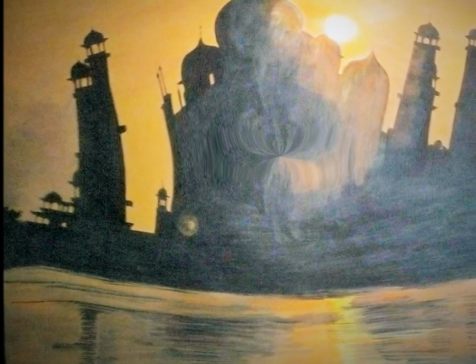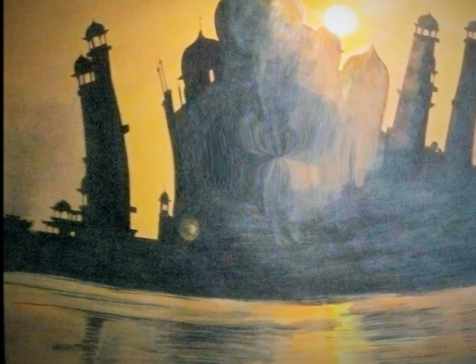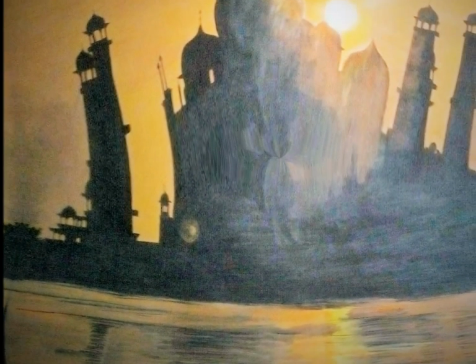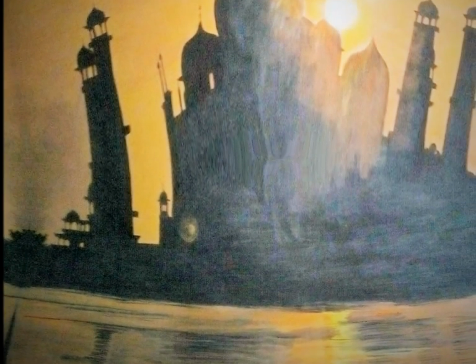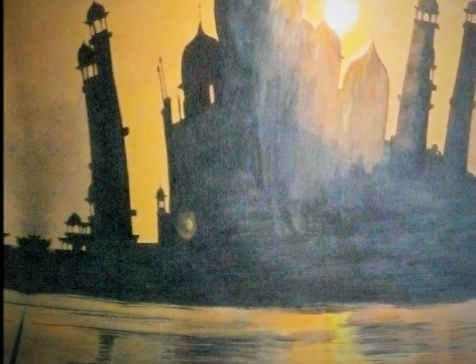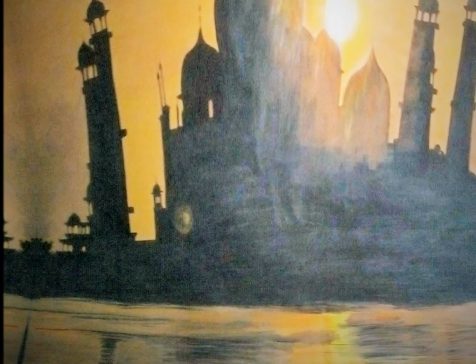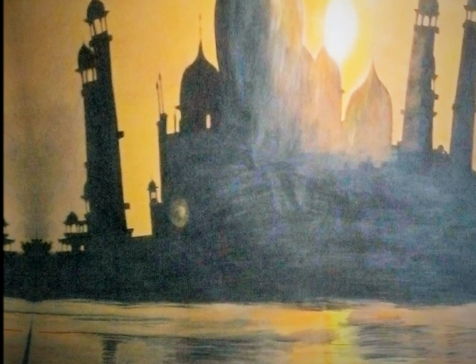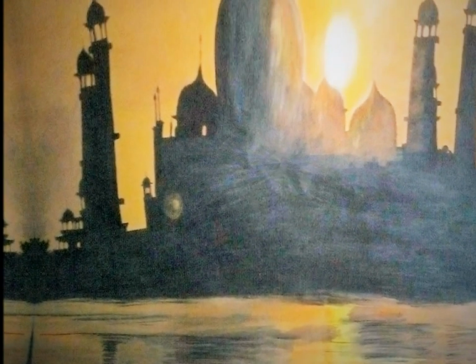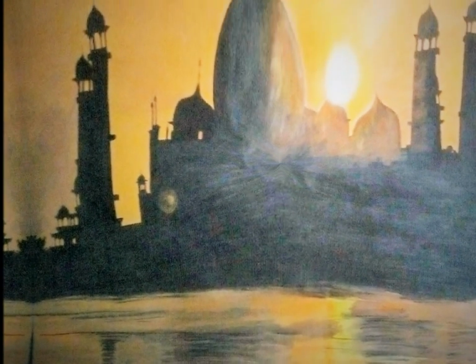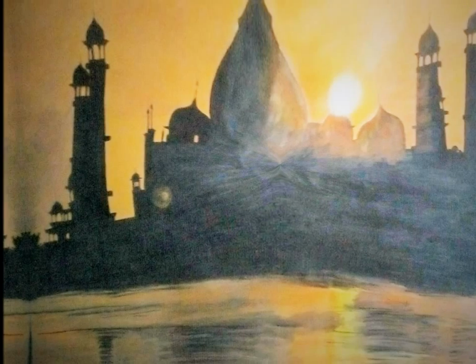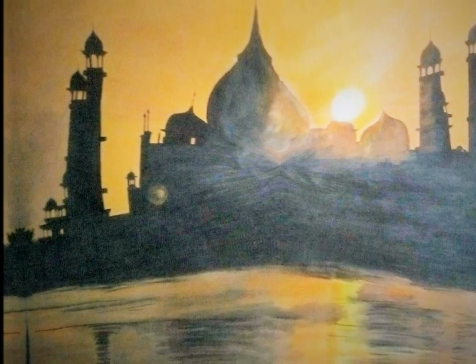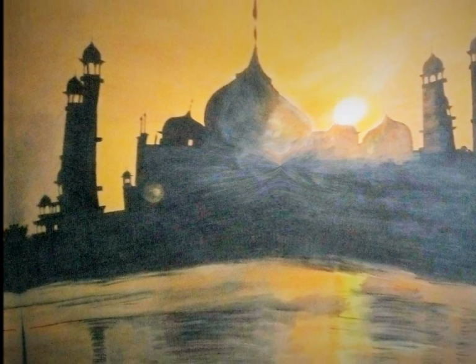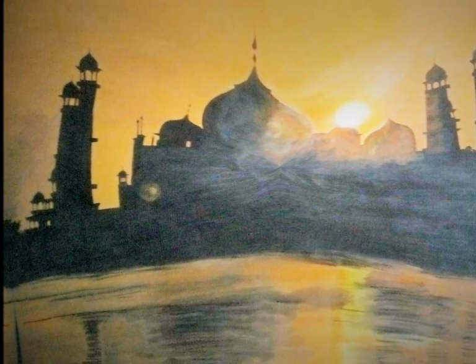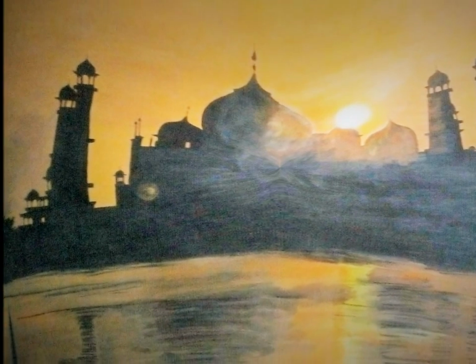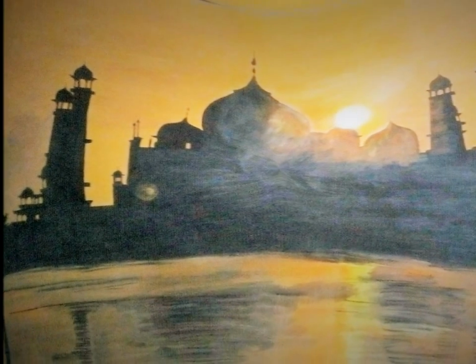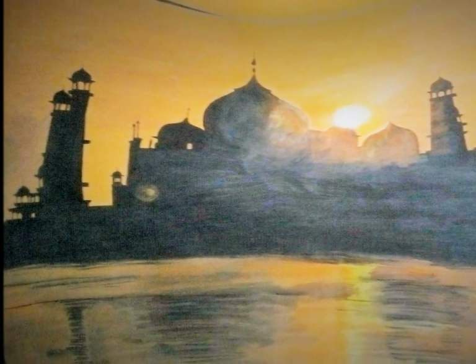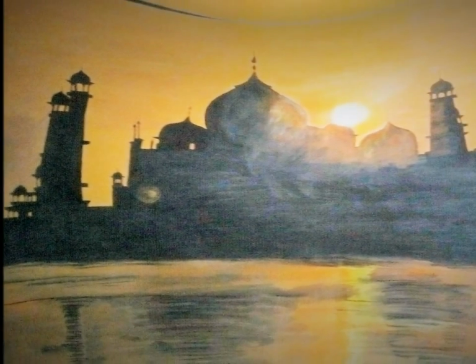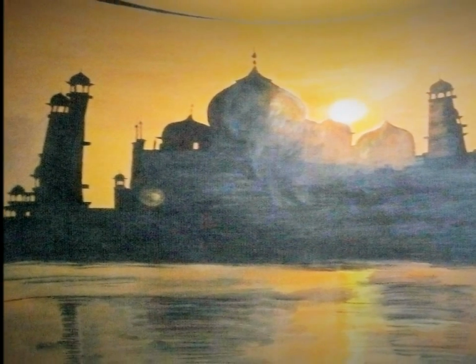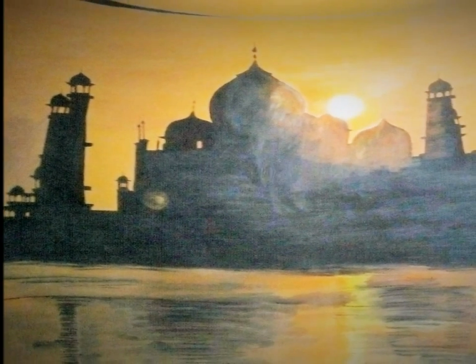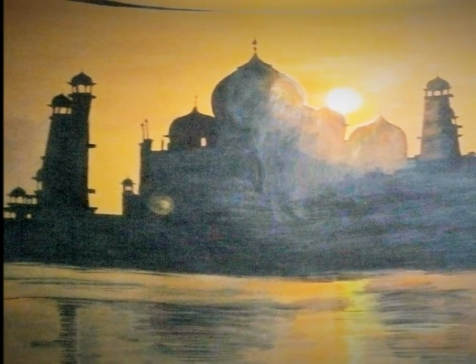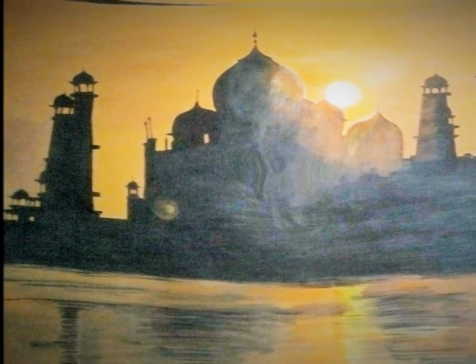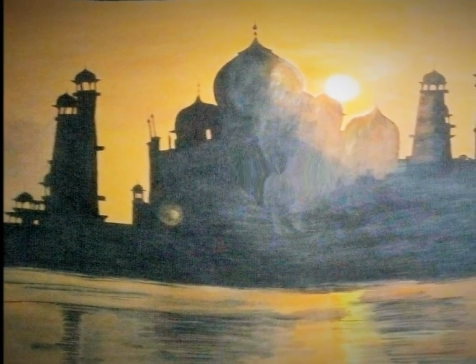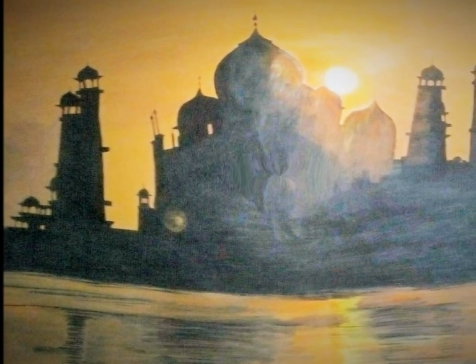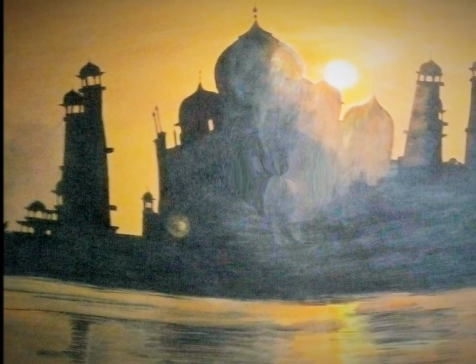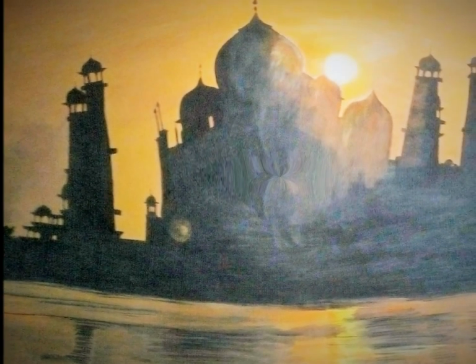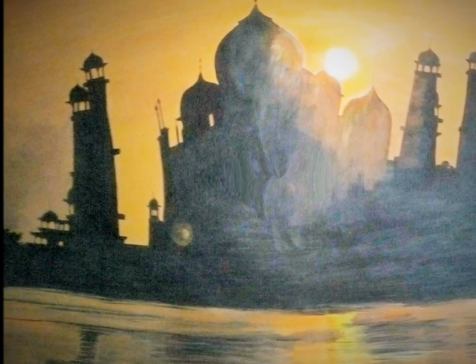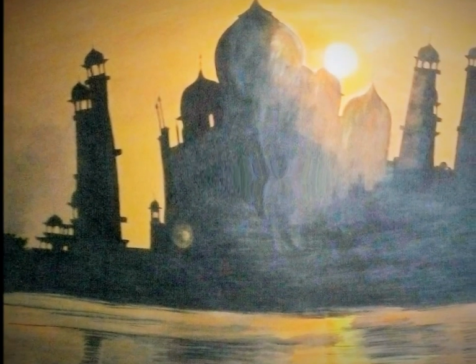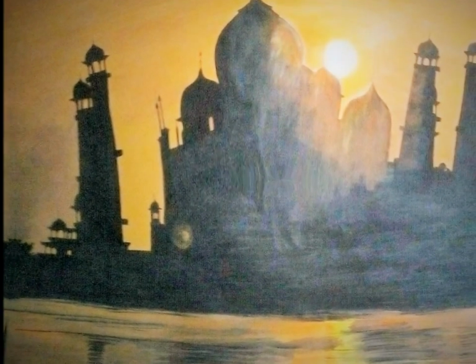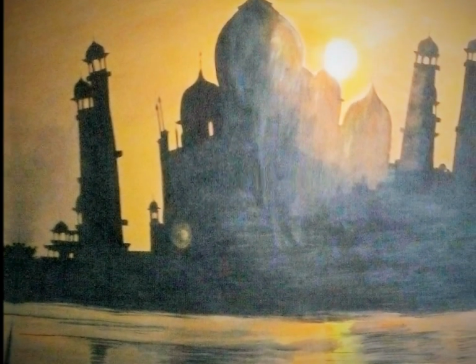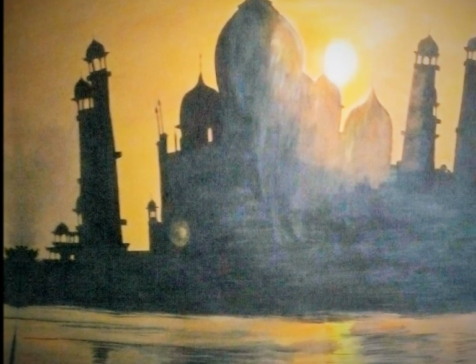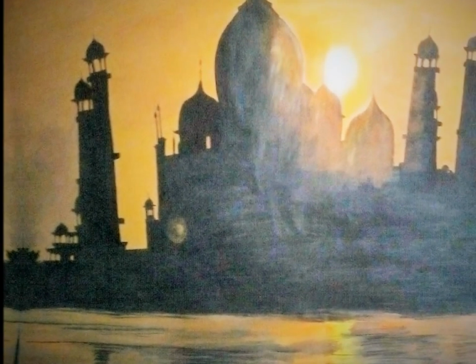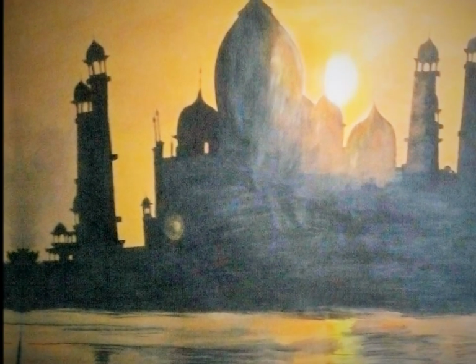Hello, I am Shweta. This painting that you can see in front of Taj Mahal is a very realistic painting.